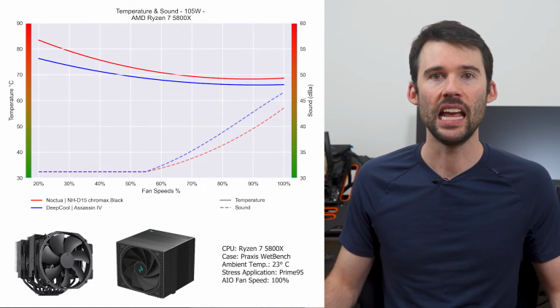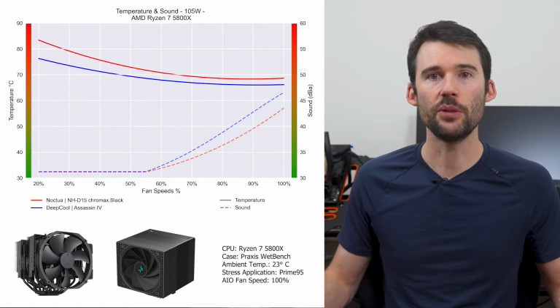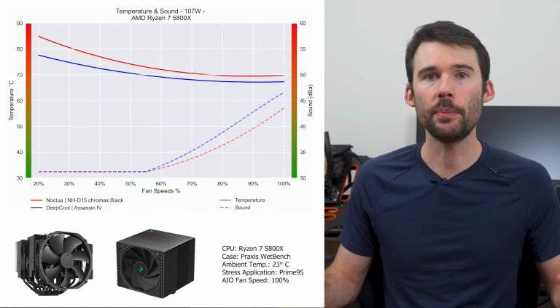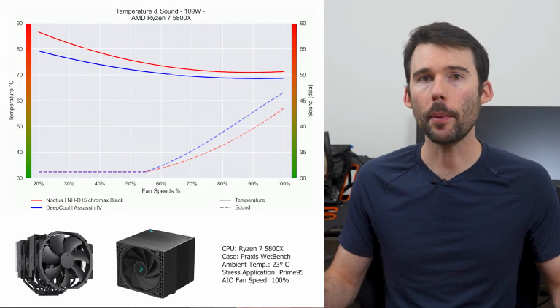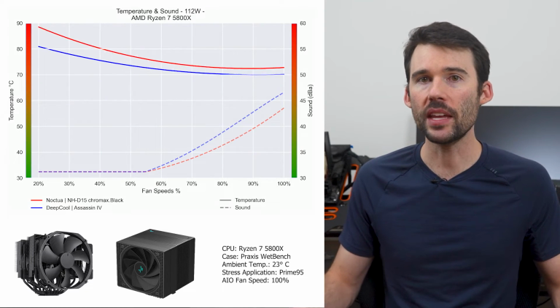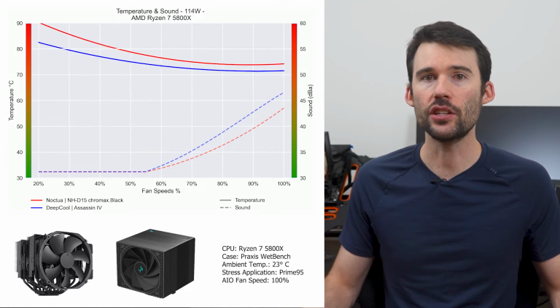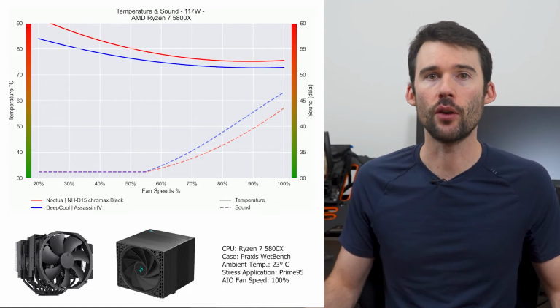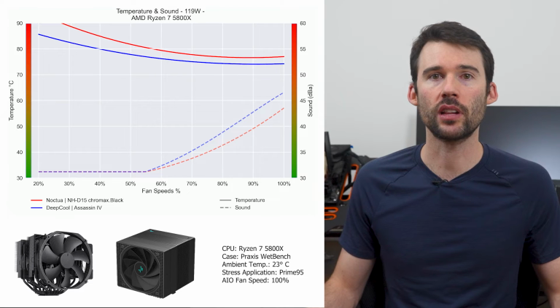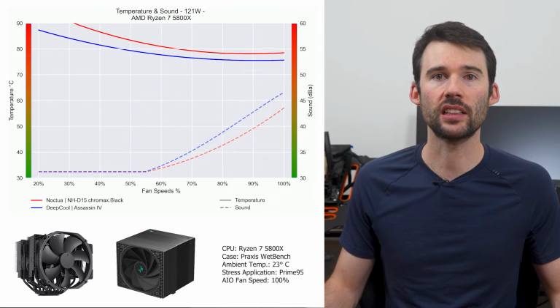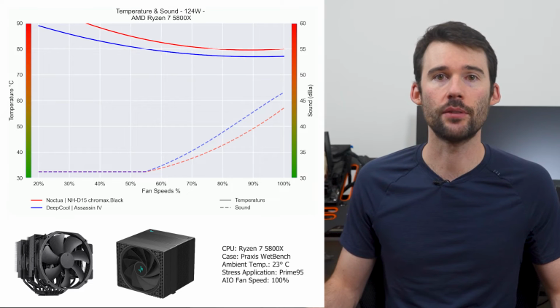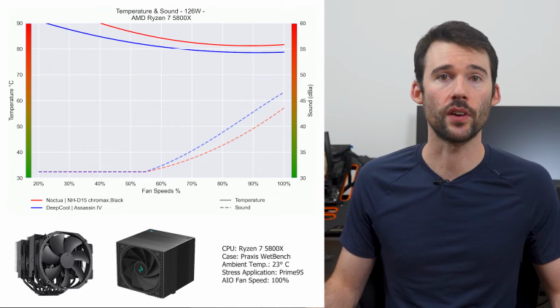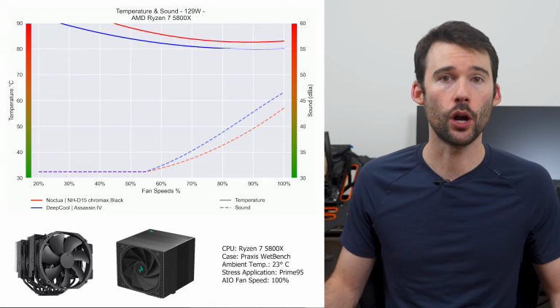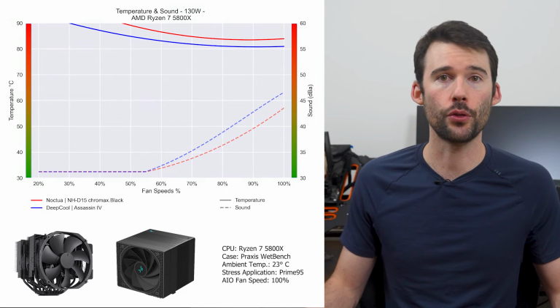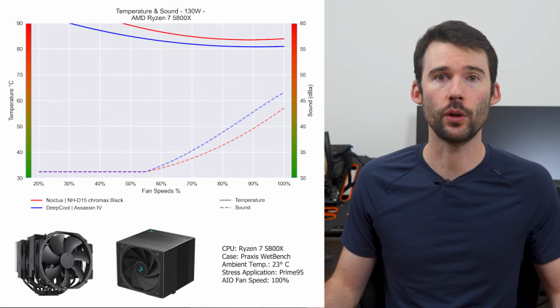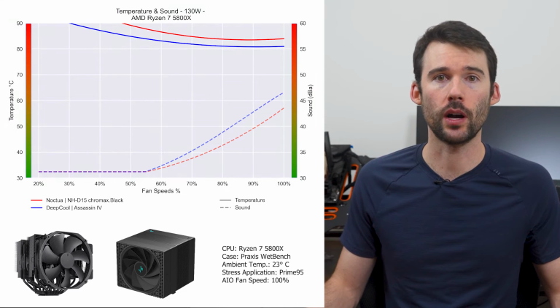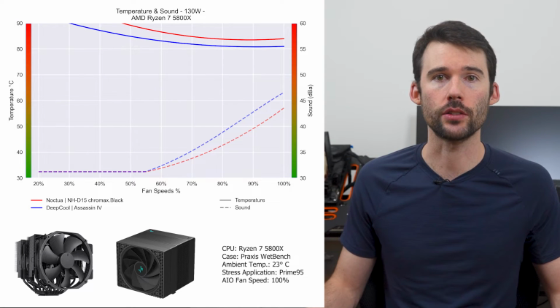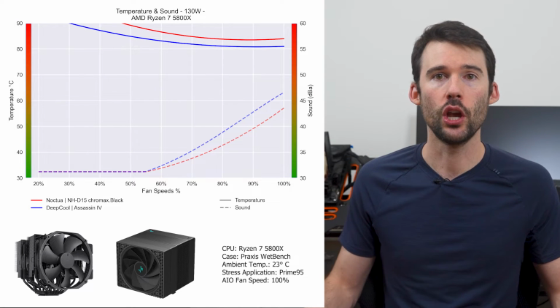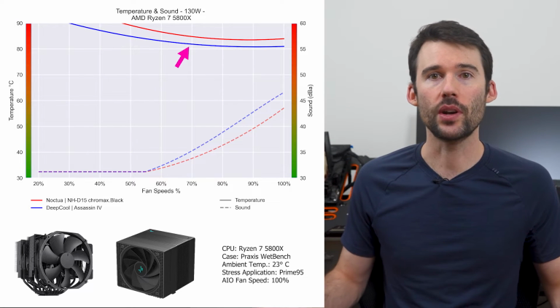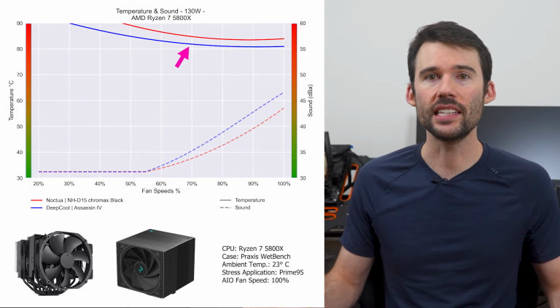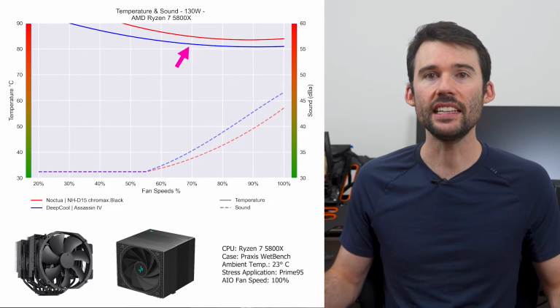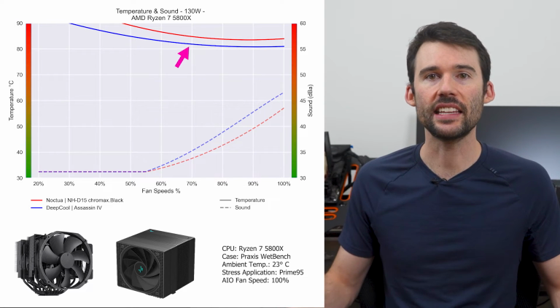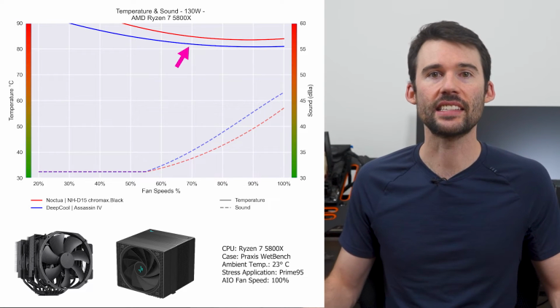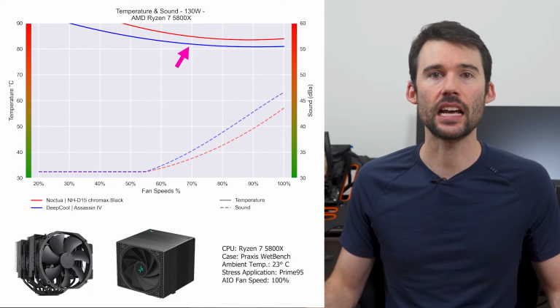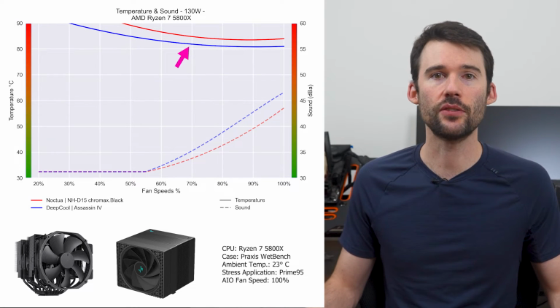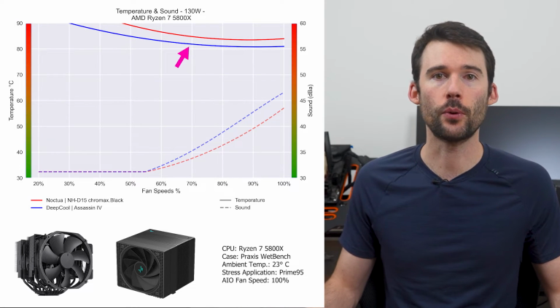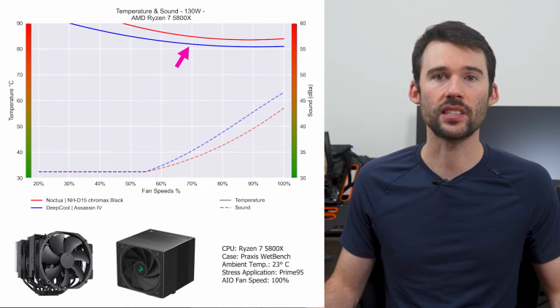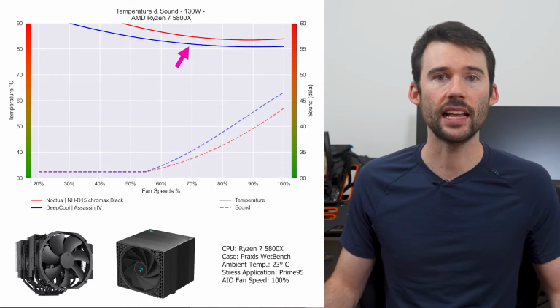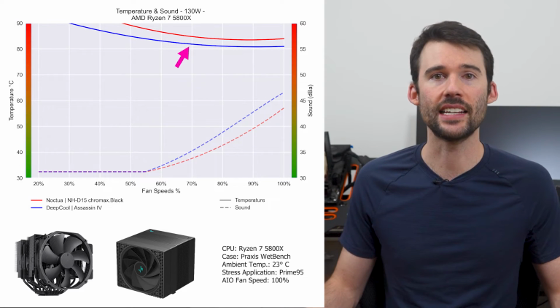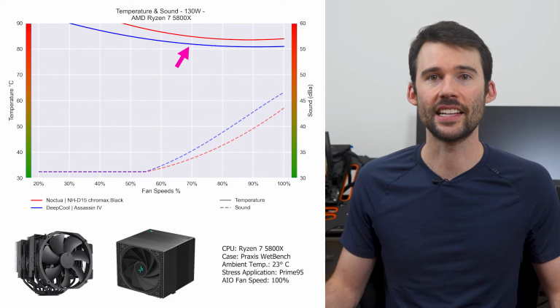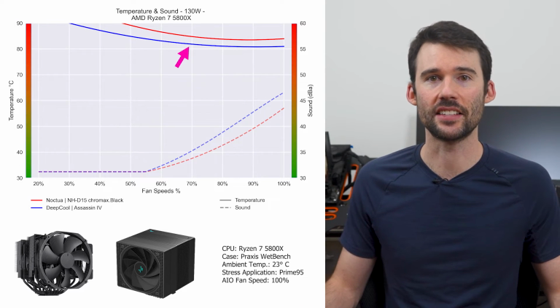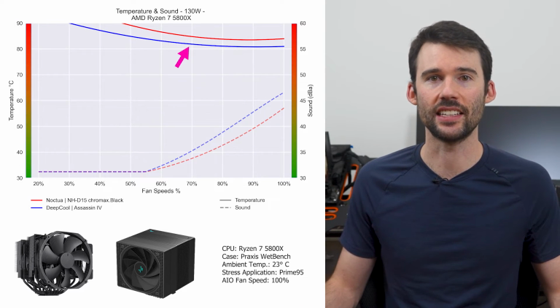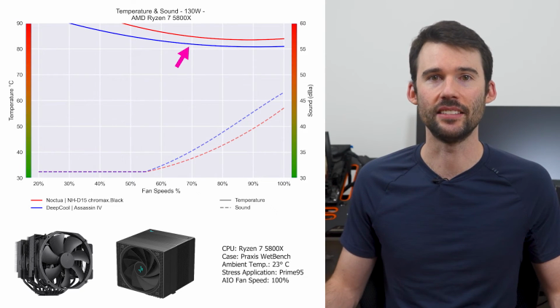As we pump up the heat to overclocked levels of 130W, we can see that the Assassin 4 slightly extends its lead.